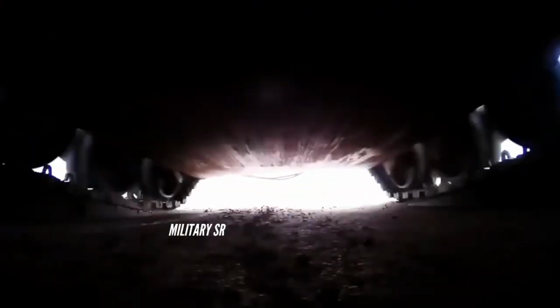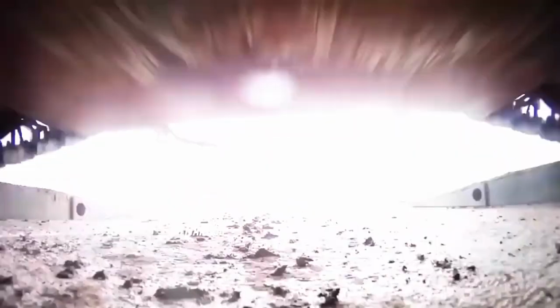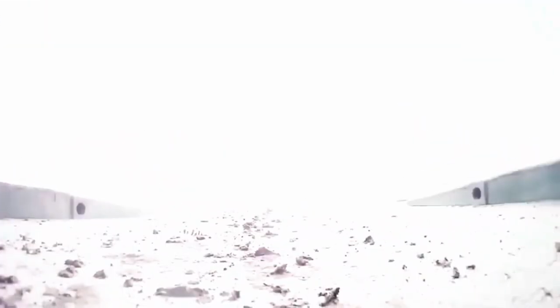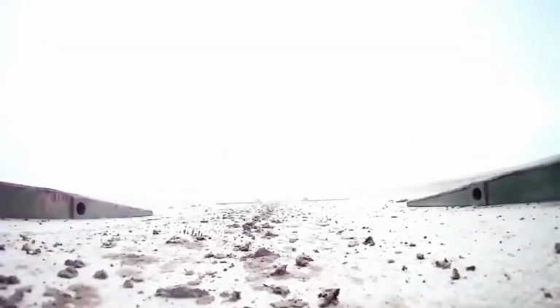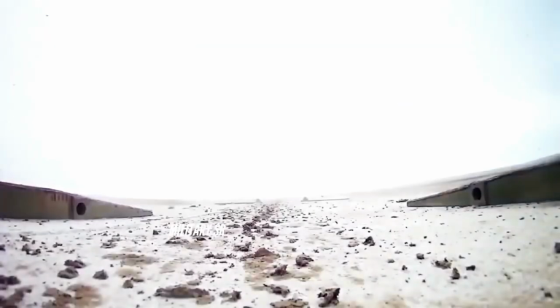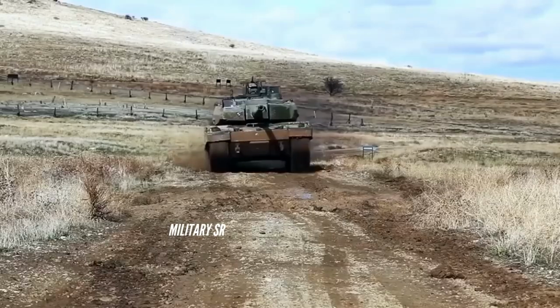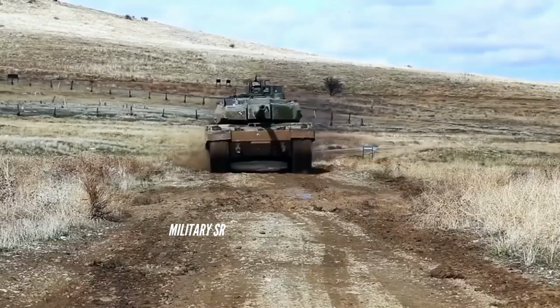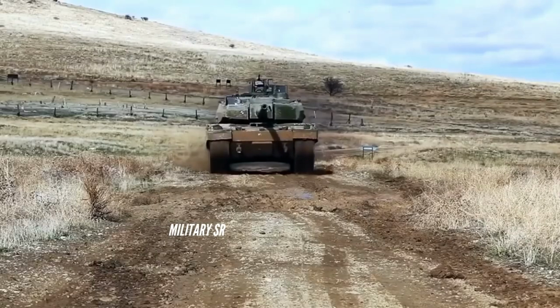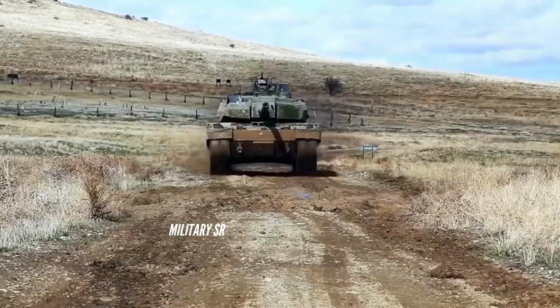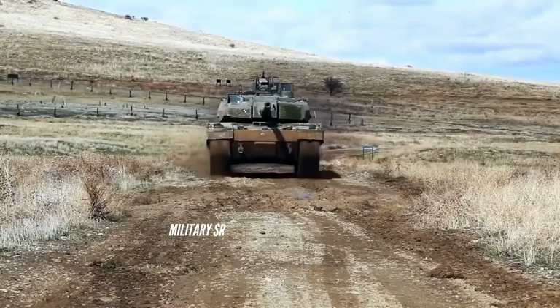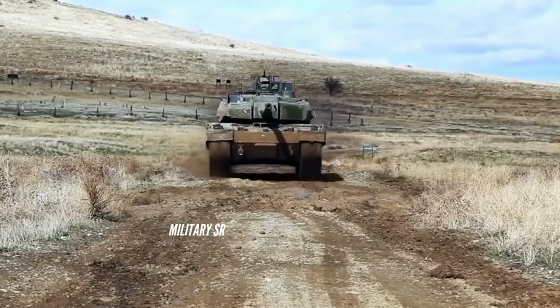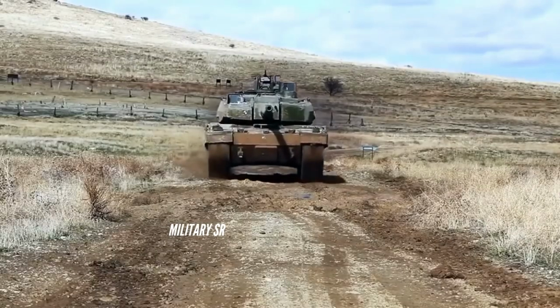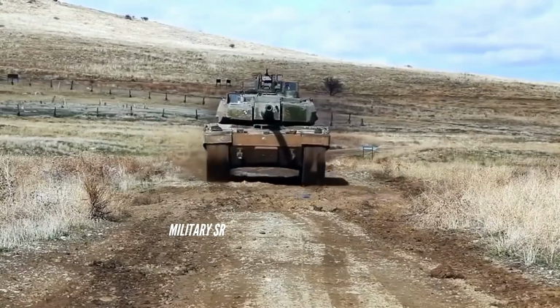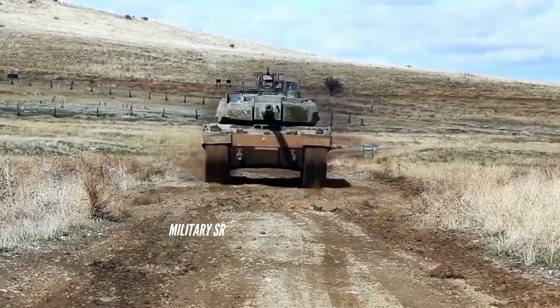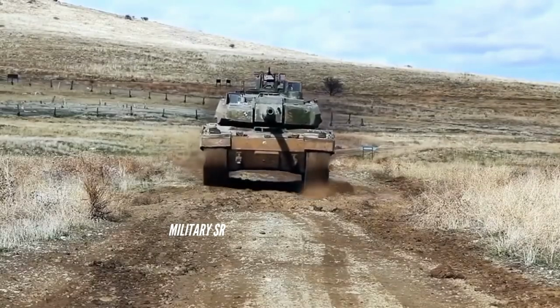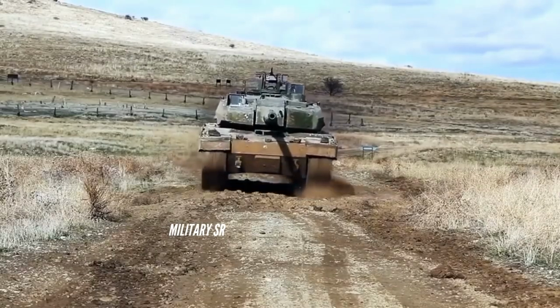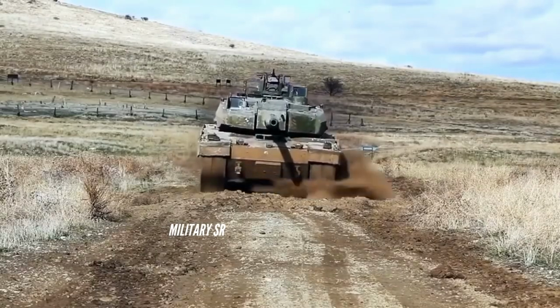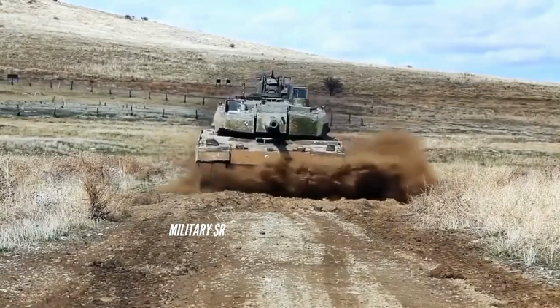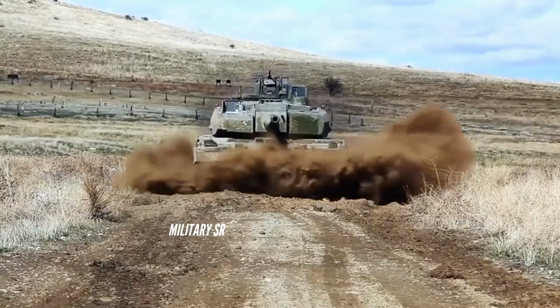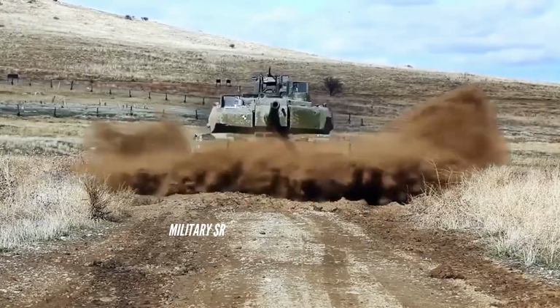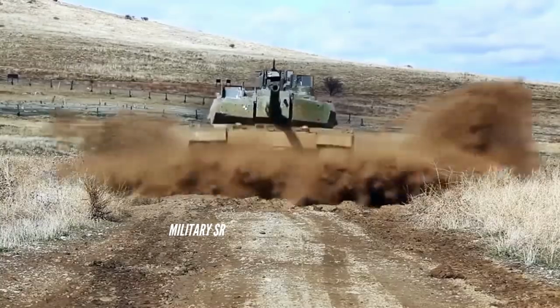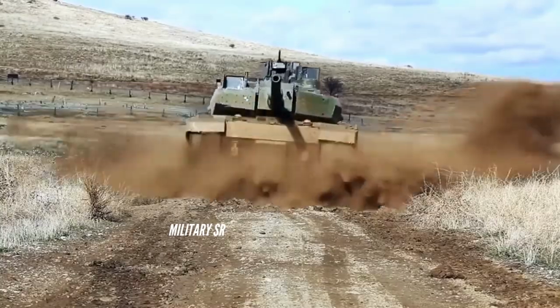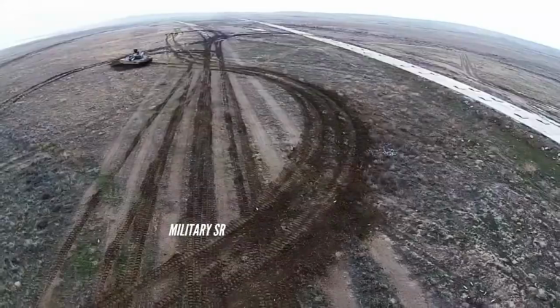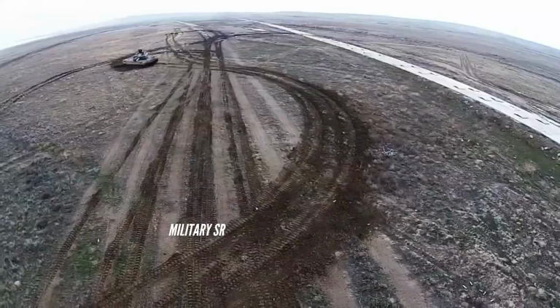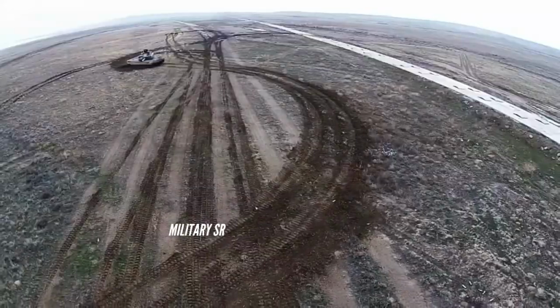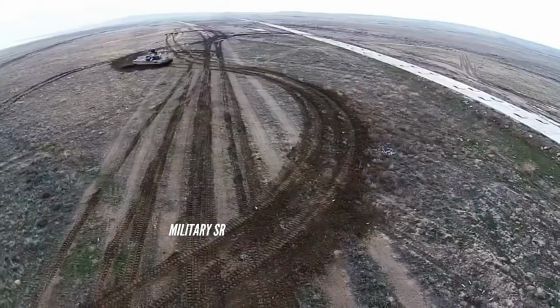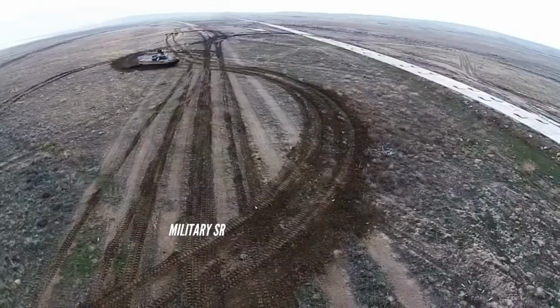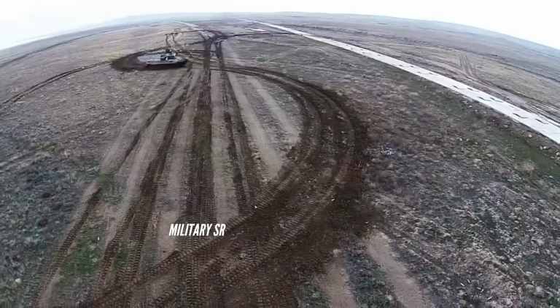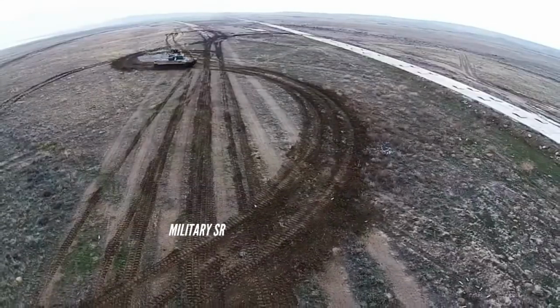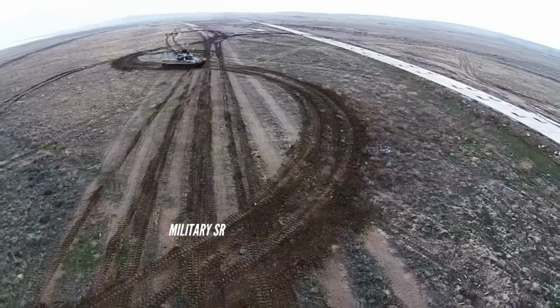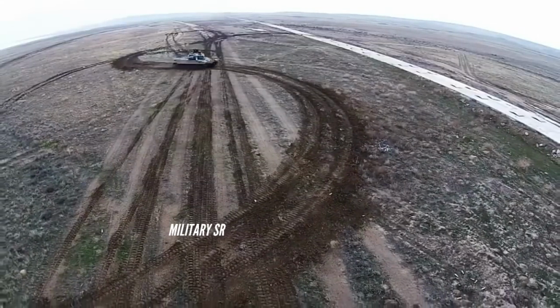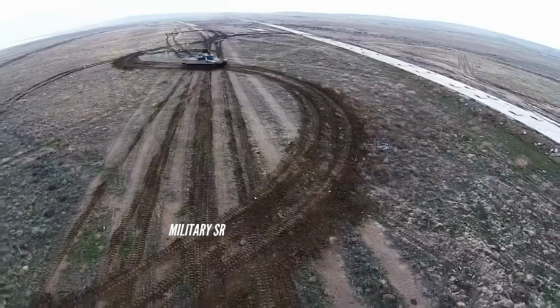This new main battle tank is operated by a crew of four, including Commander, Gunner, Loader, and Driver.